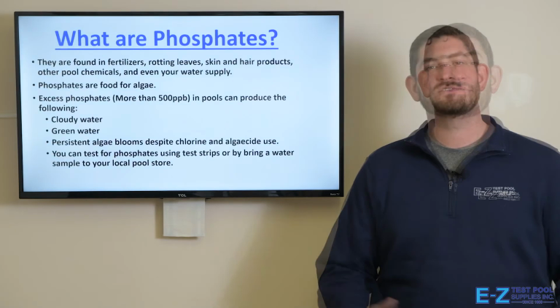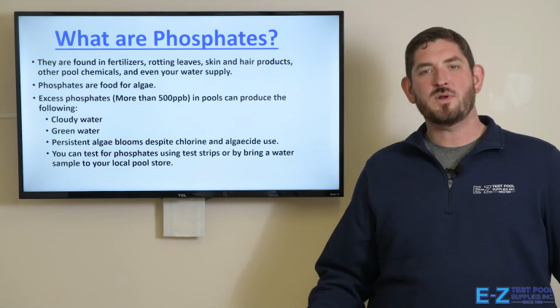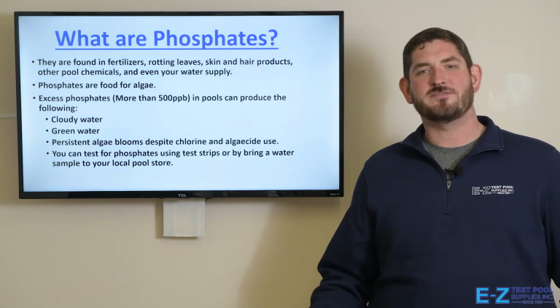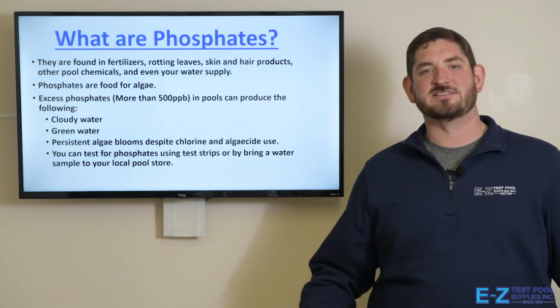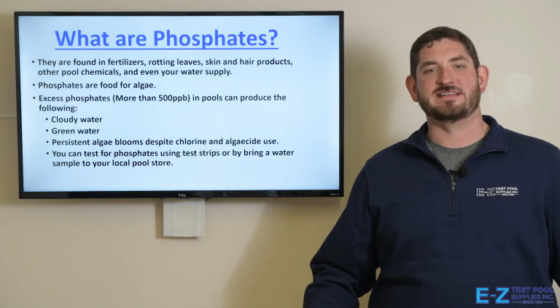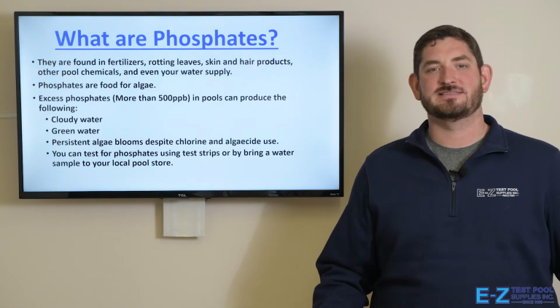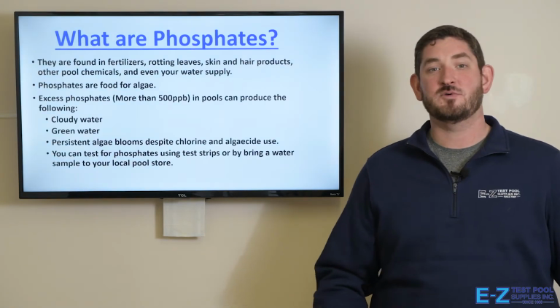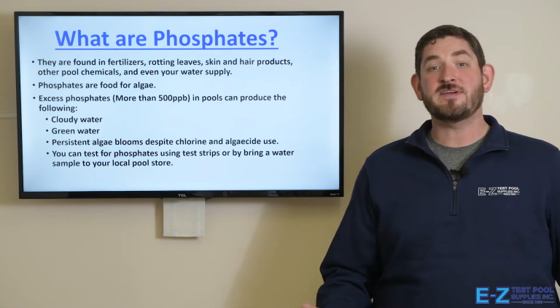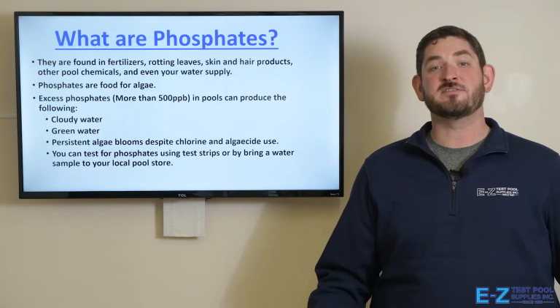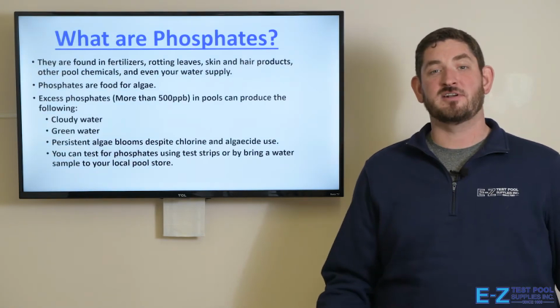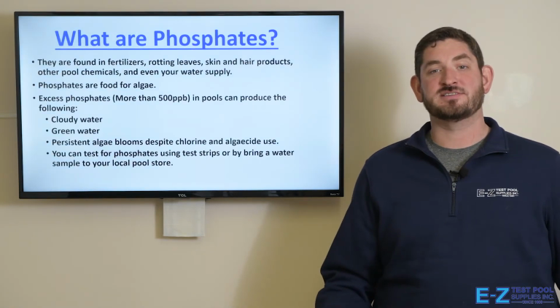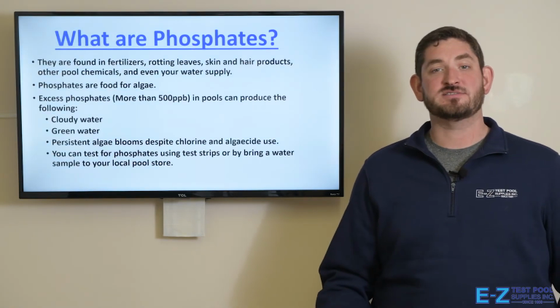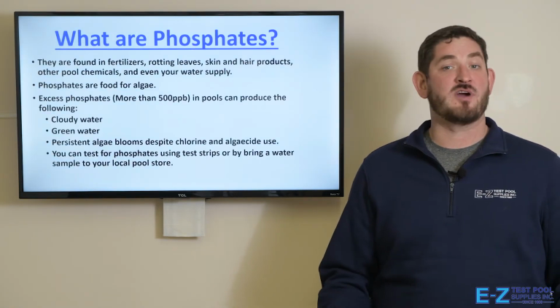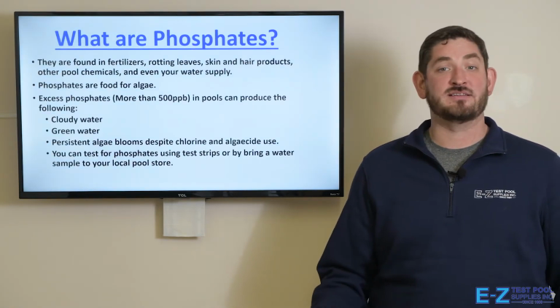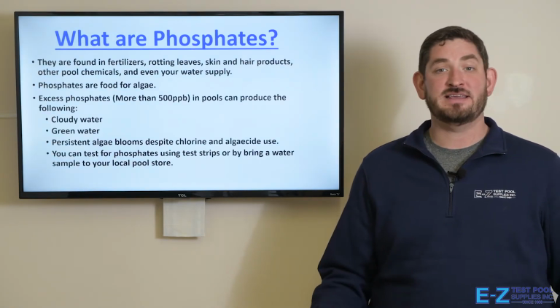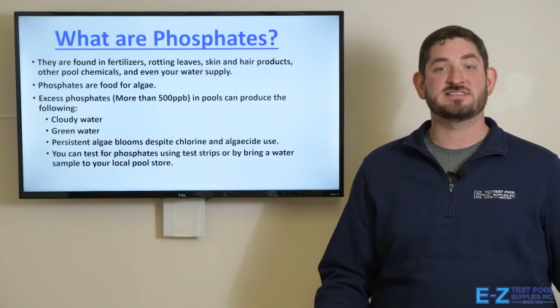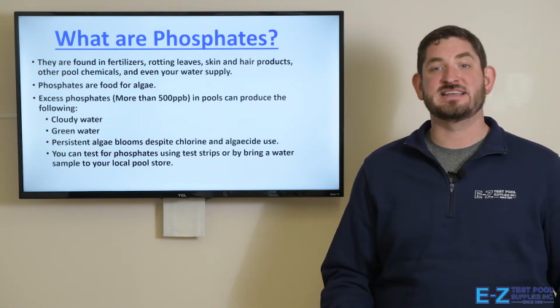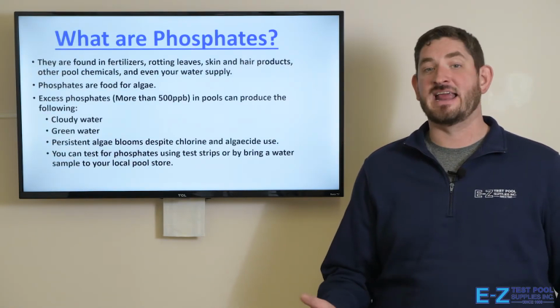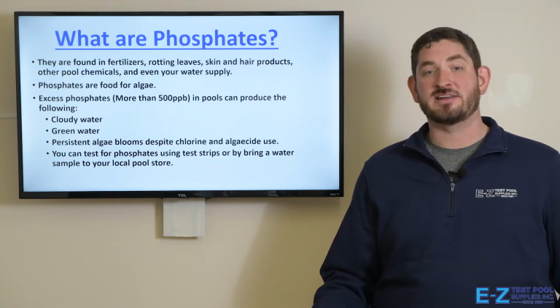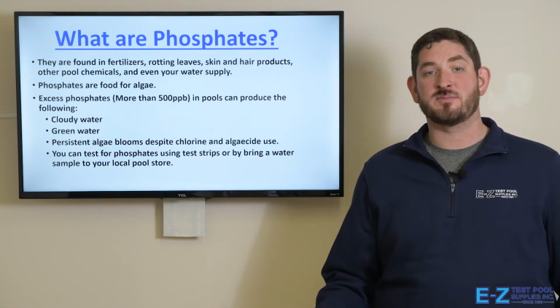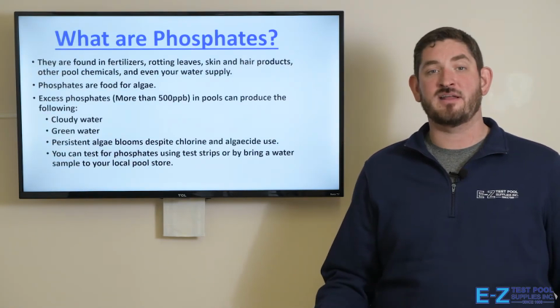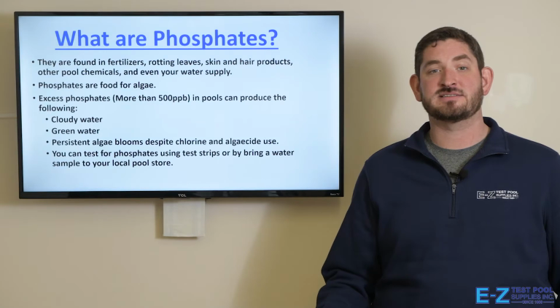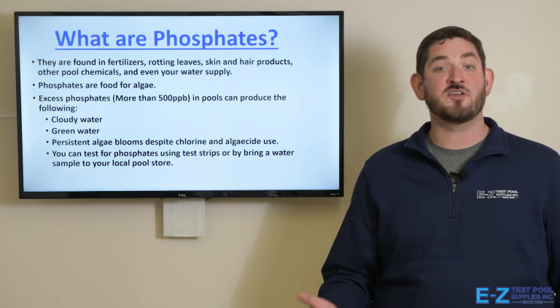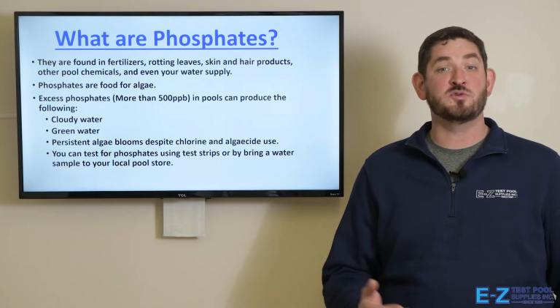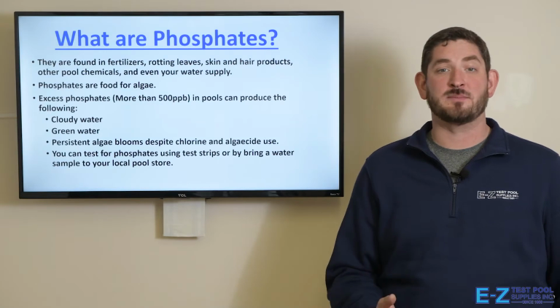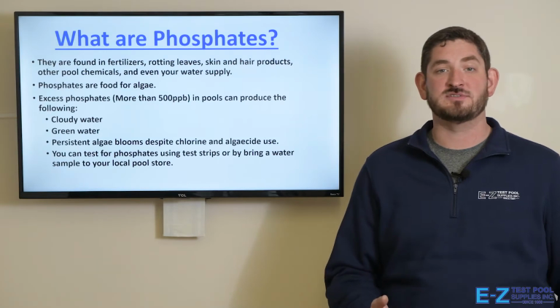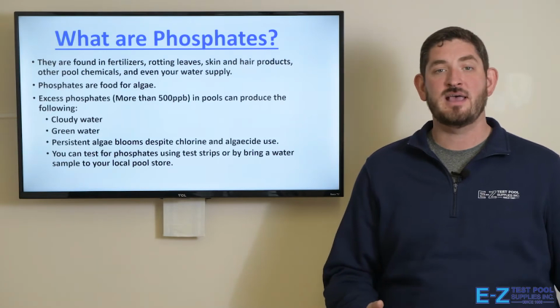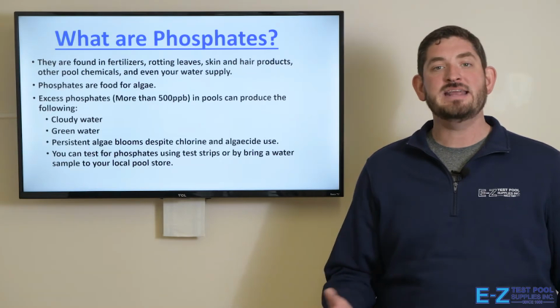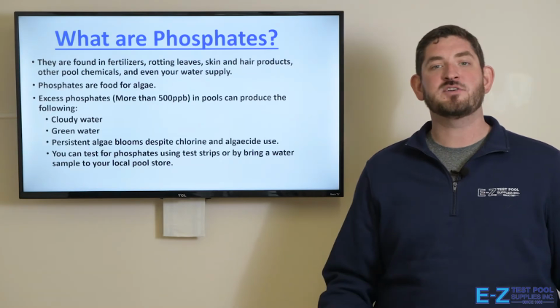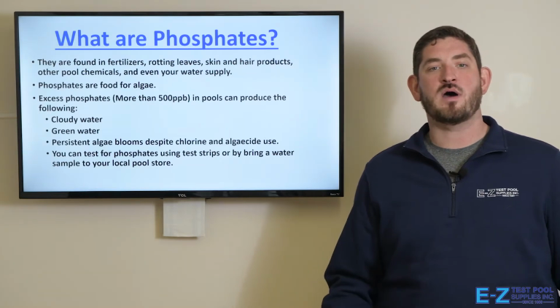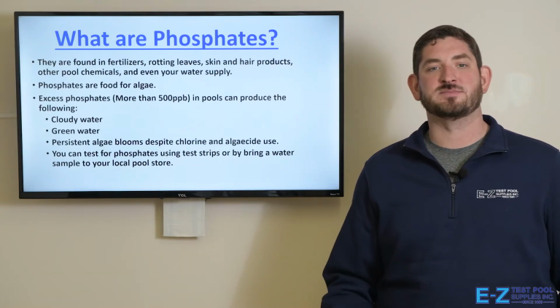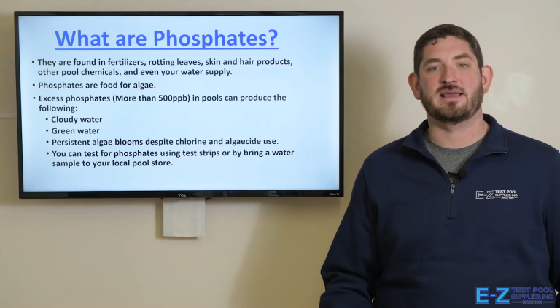So what are phosphates? They're found in fertilizers, rotting leaves, skin and hair care products, other pool chemicals, and even in your water supply.